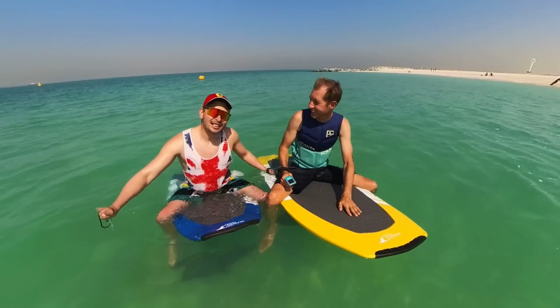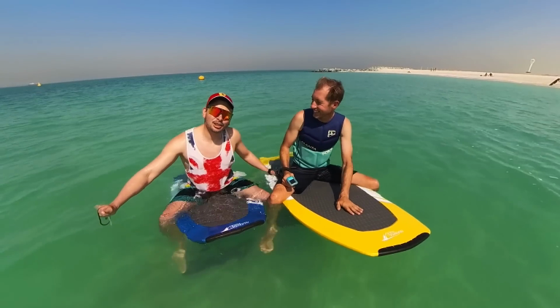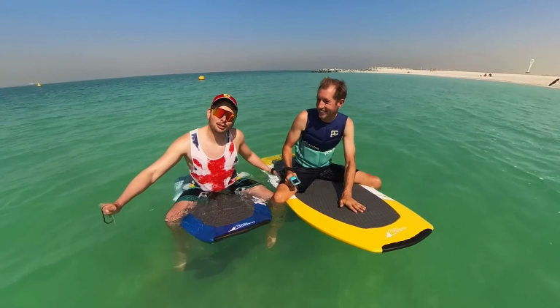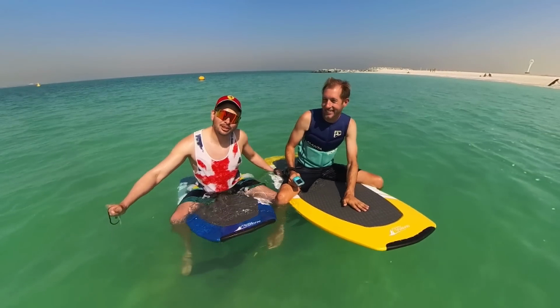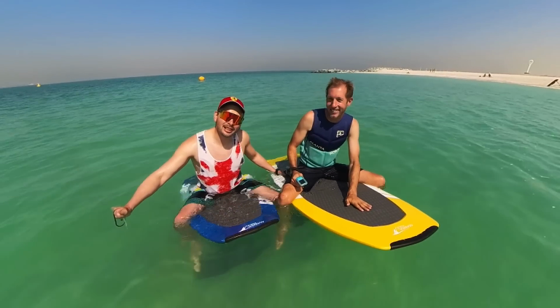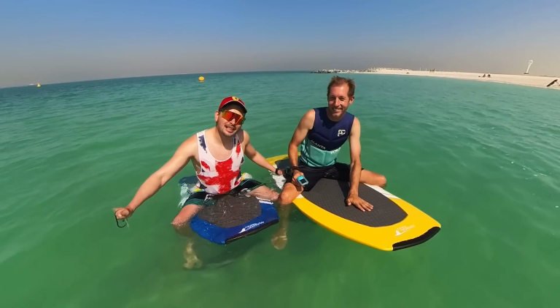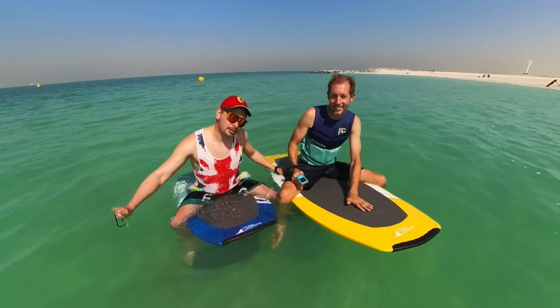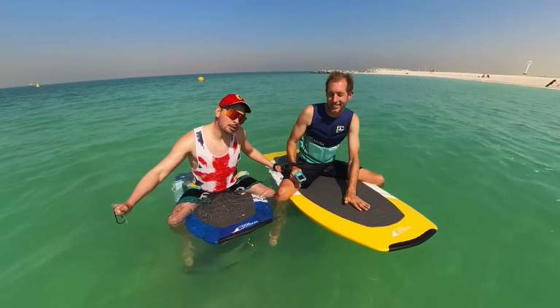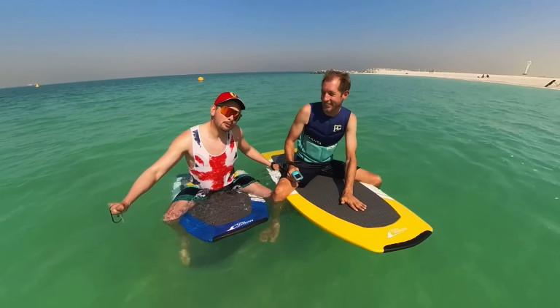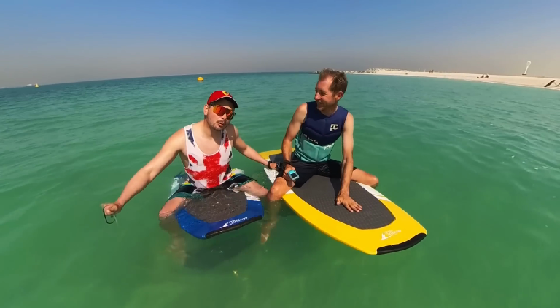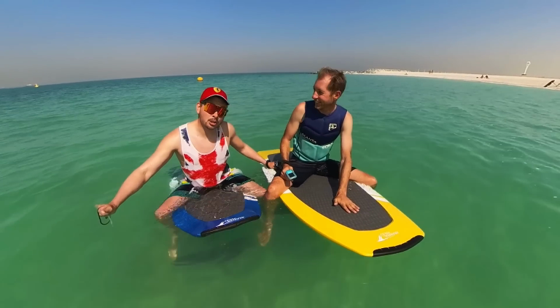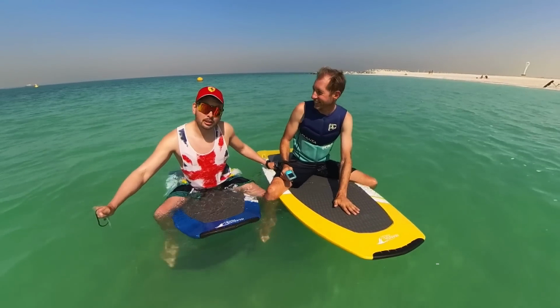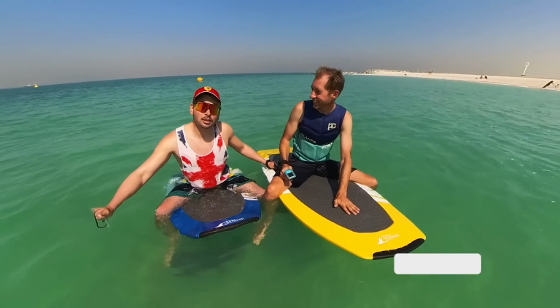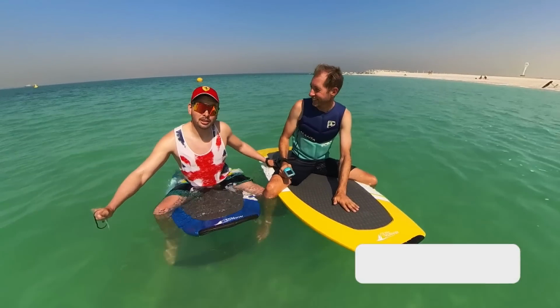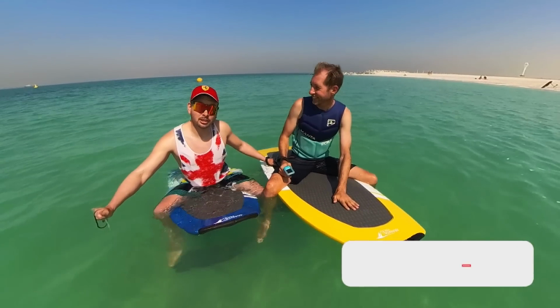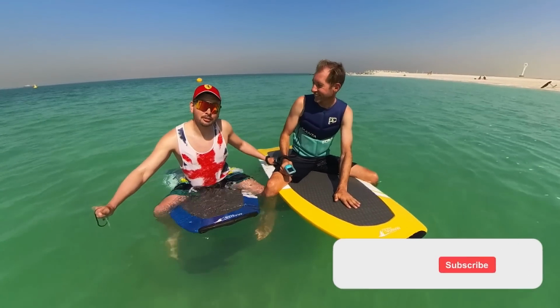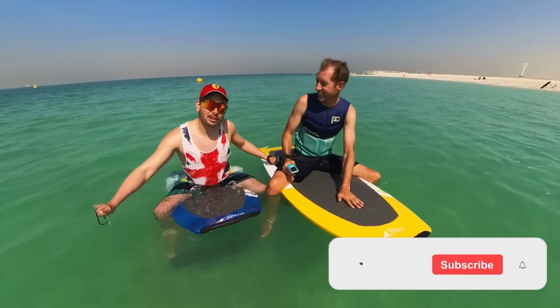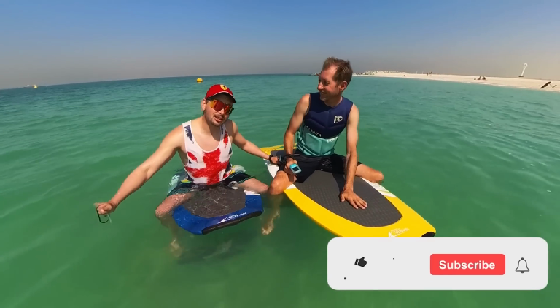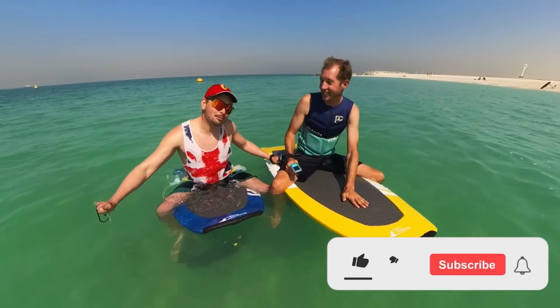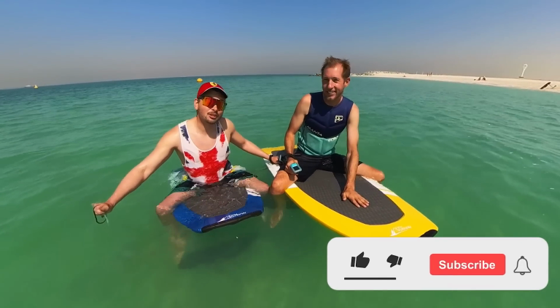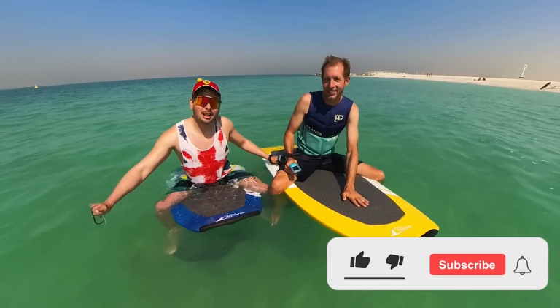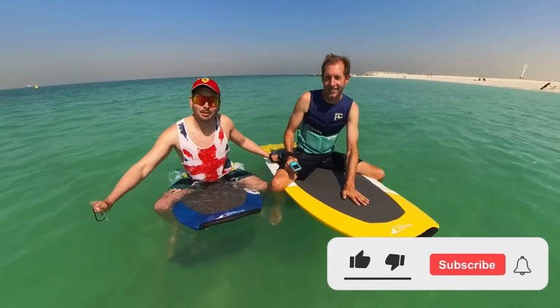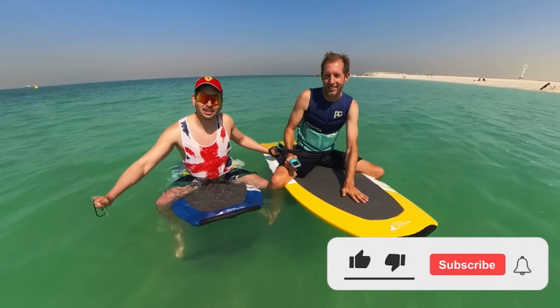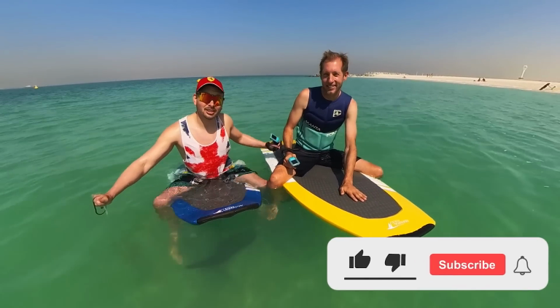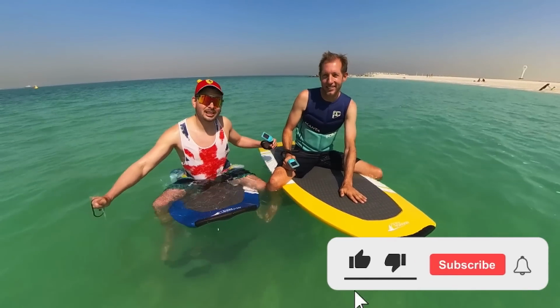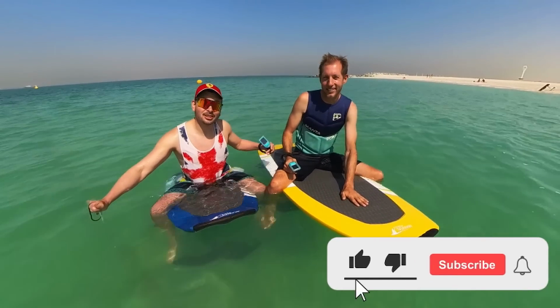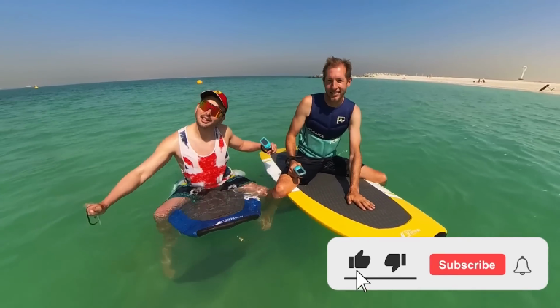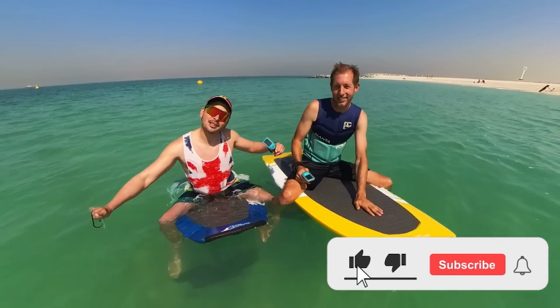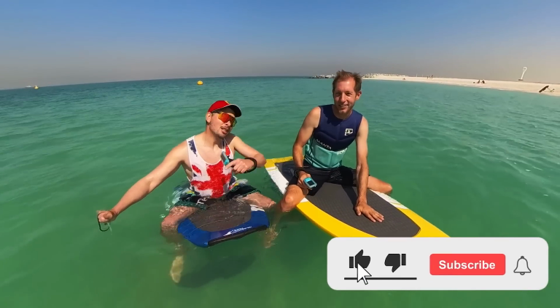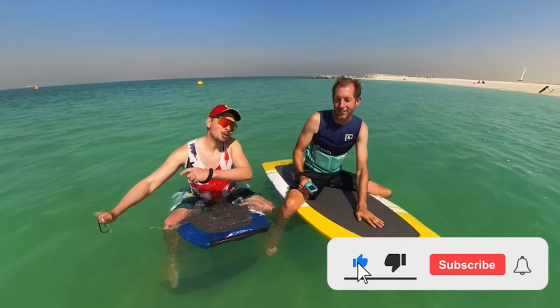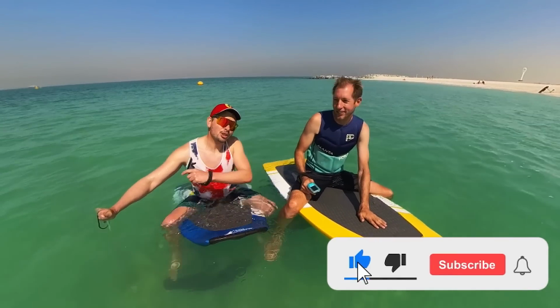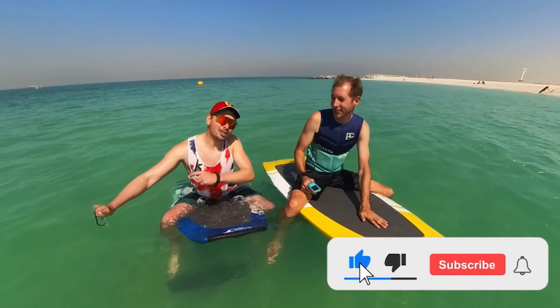That's all for today, guys. Thank you for watching. As always, don't forget to subscribe. We'll see you next time. Cheers.